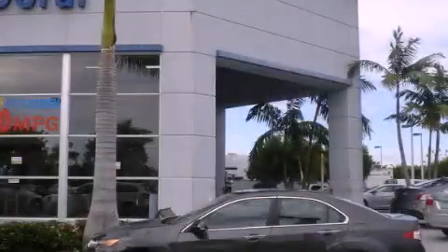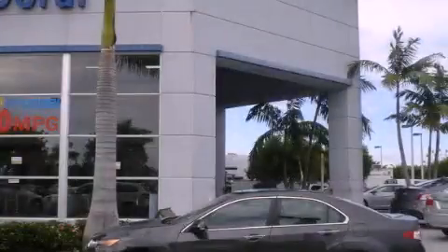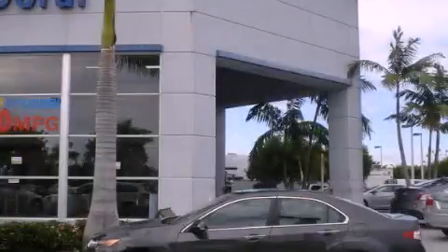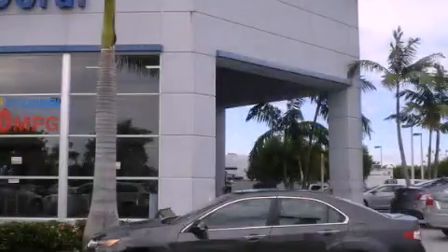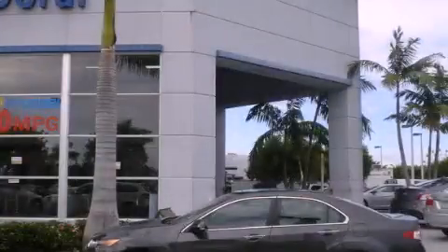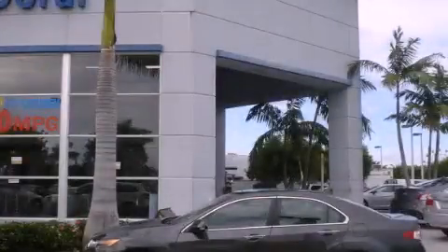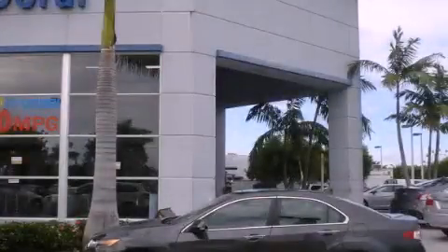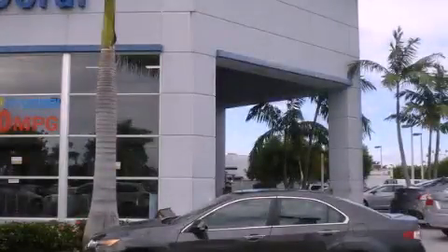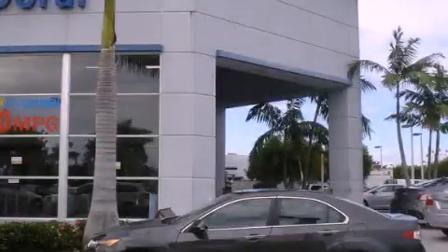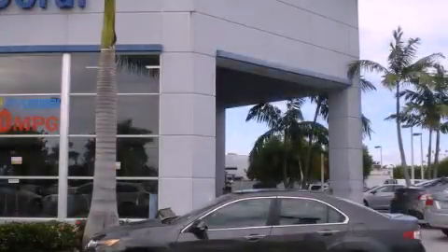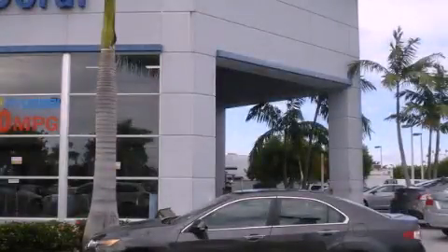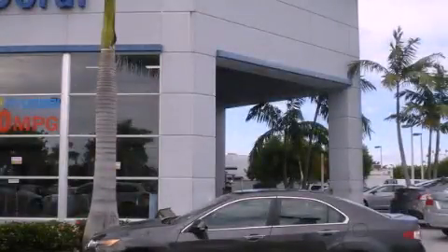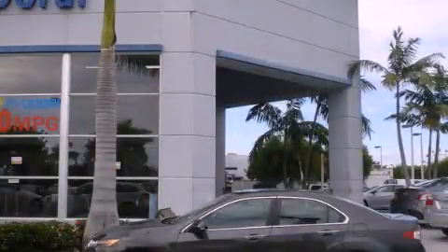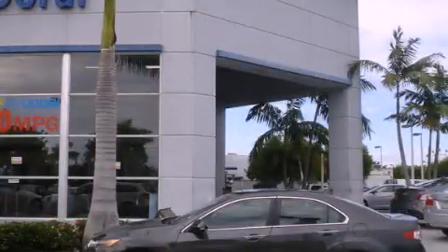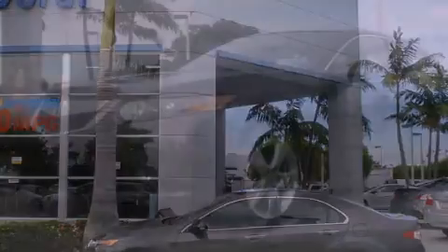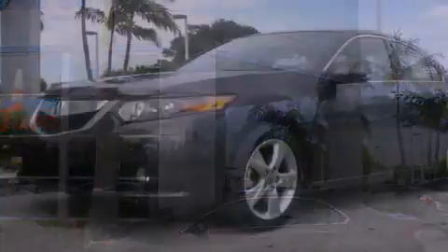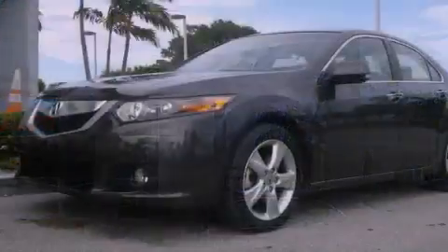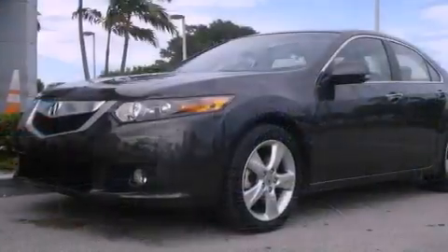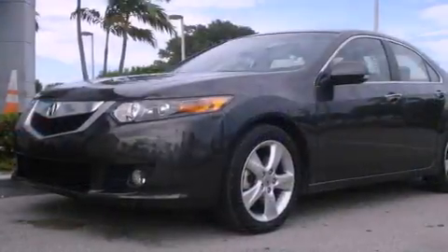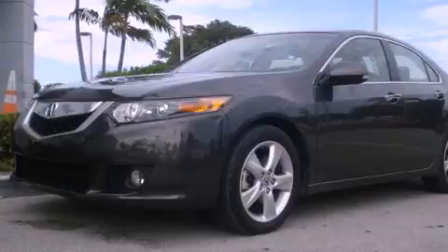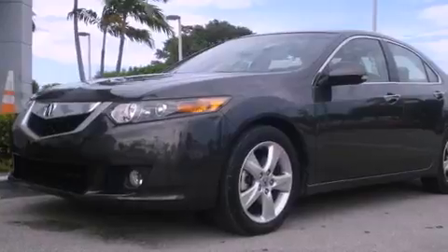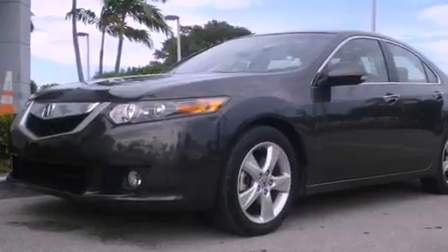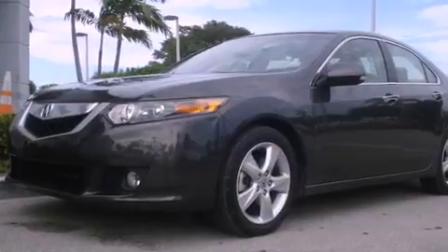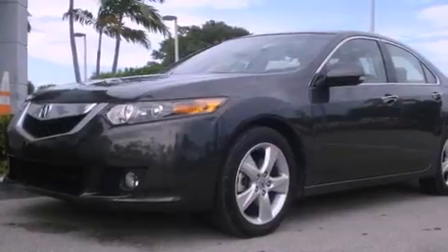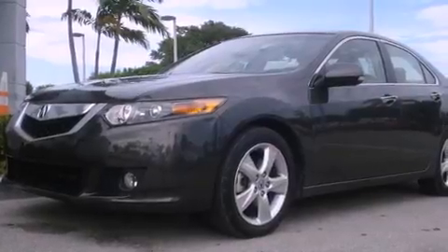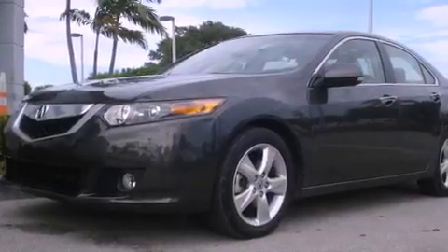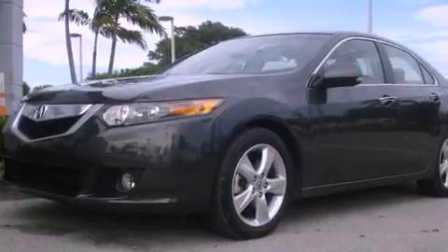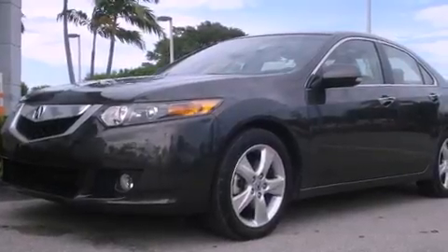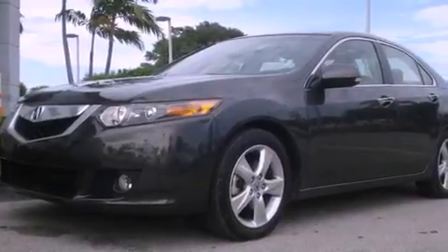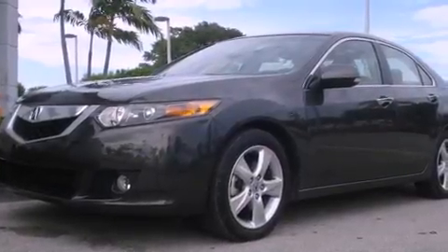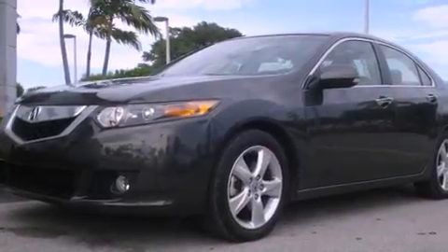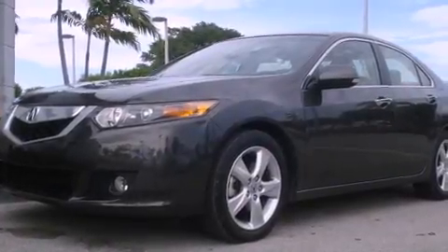This is a 2010 Acura TSX. It features a four-cylinder engine and an automatic transmission.